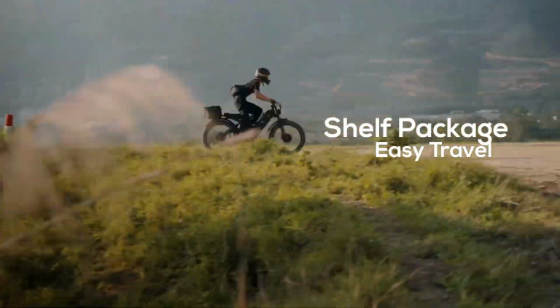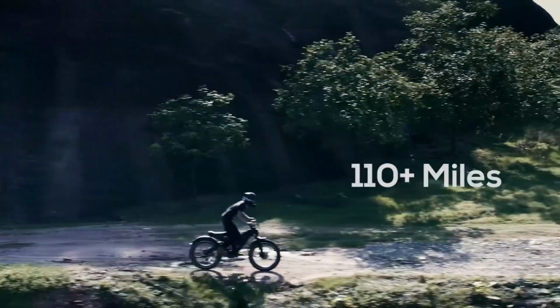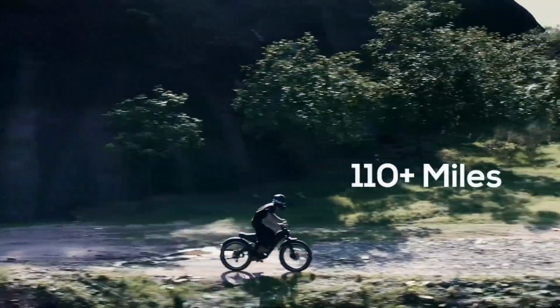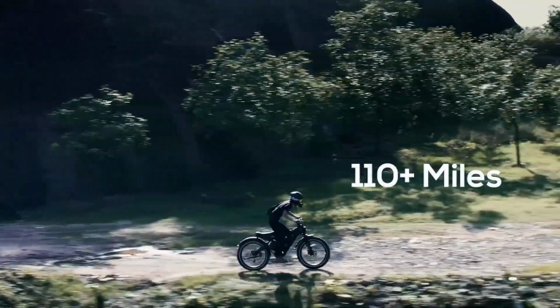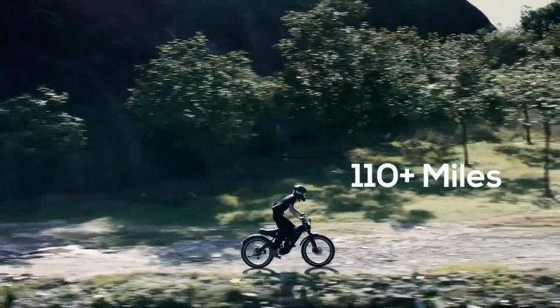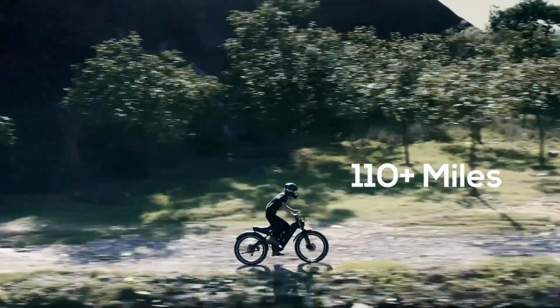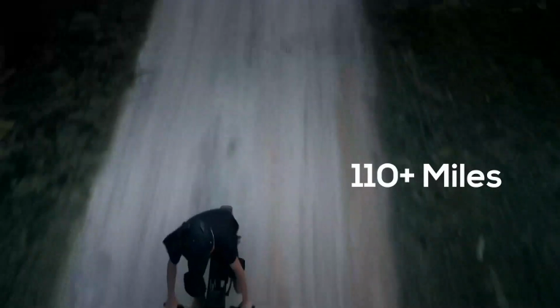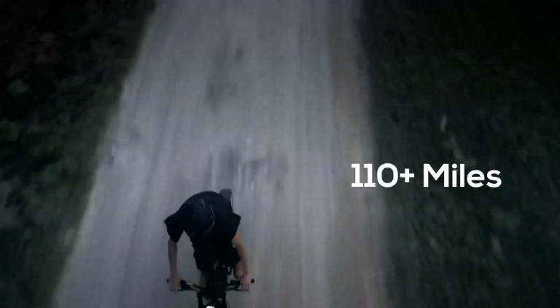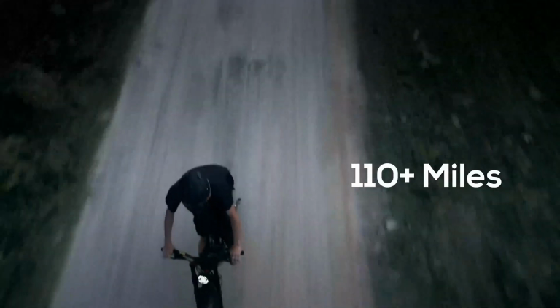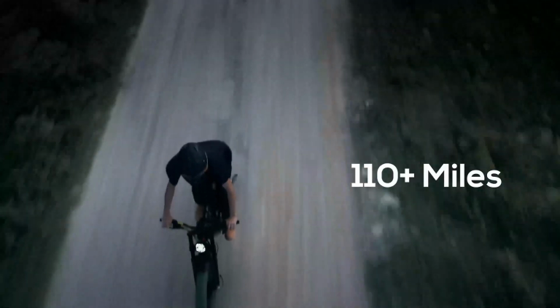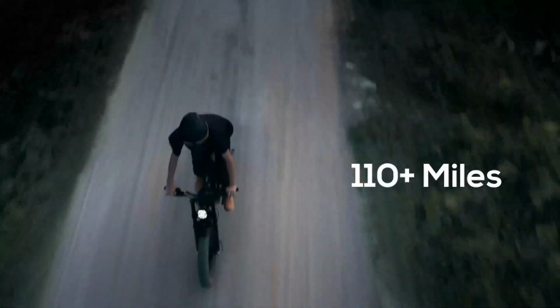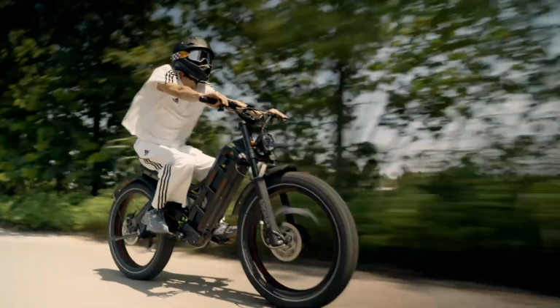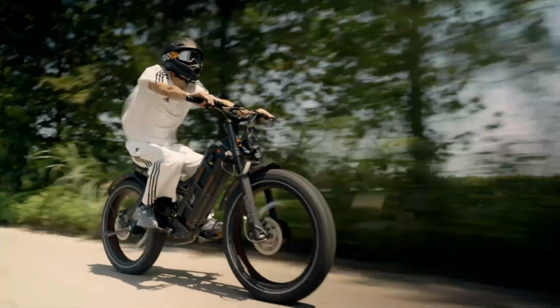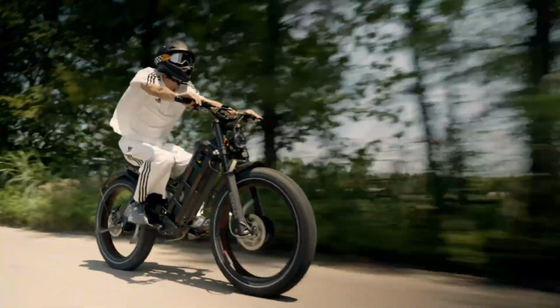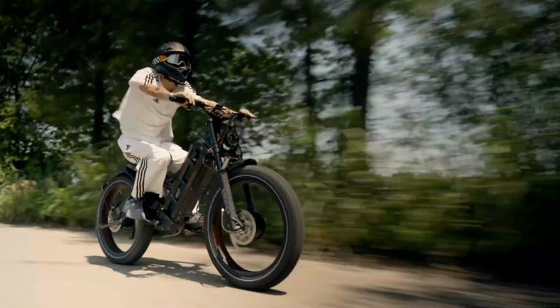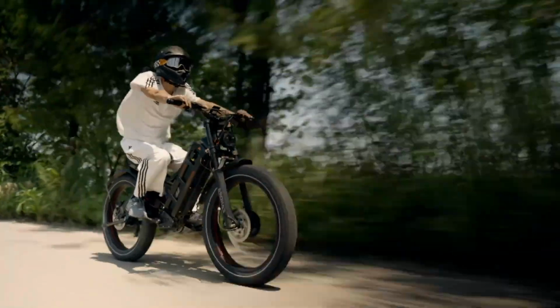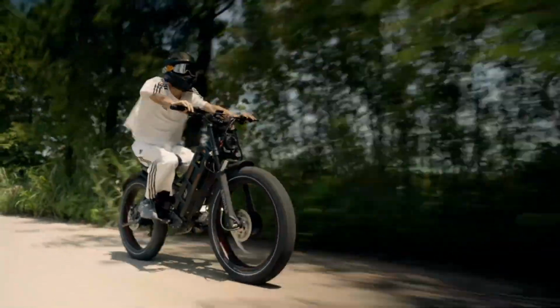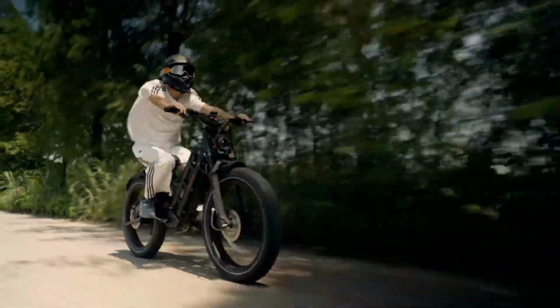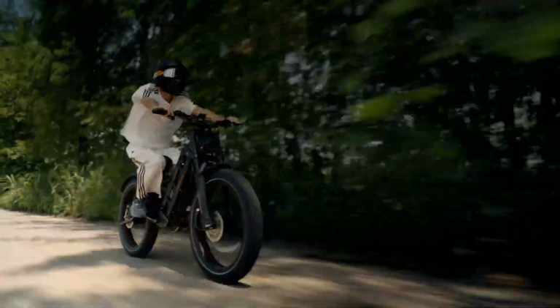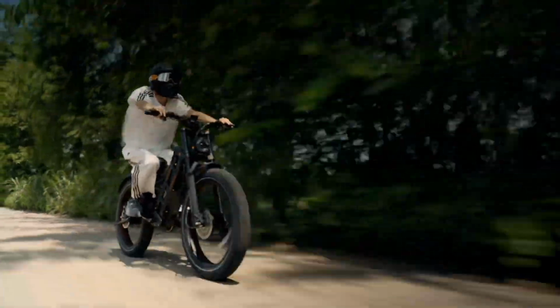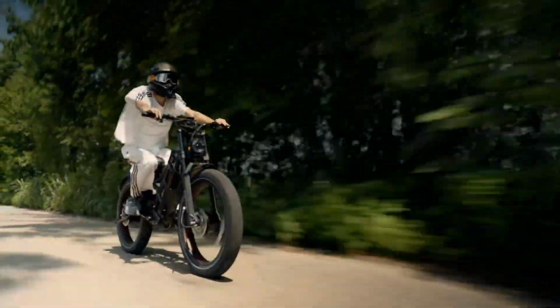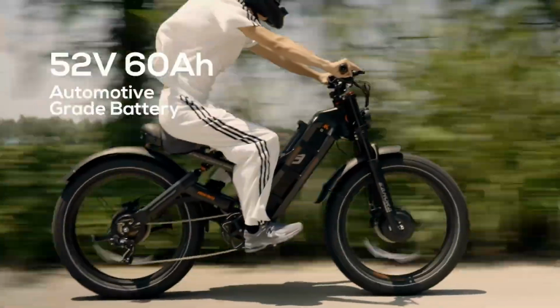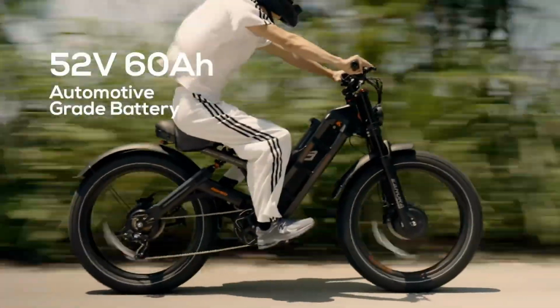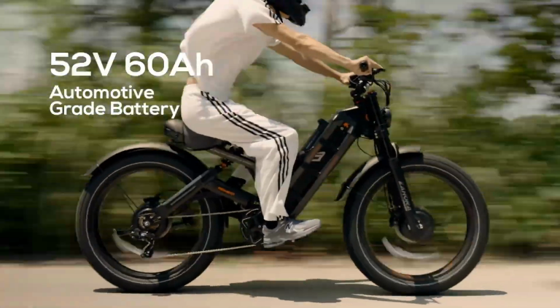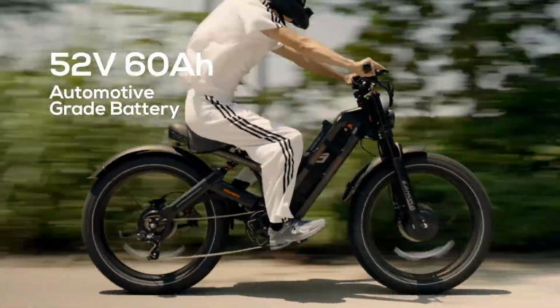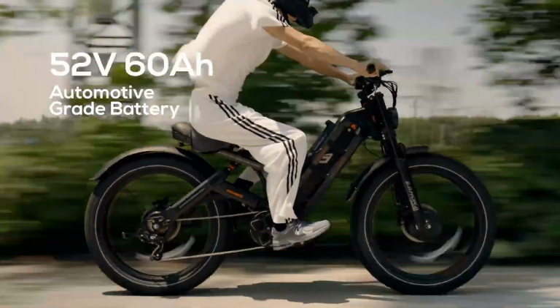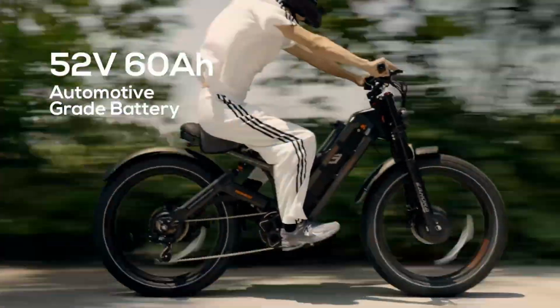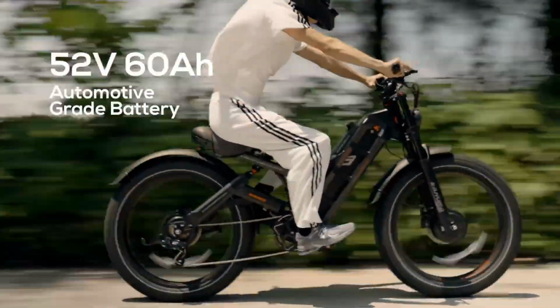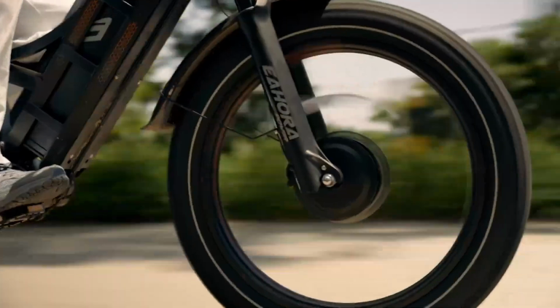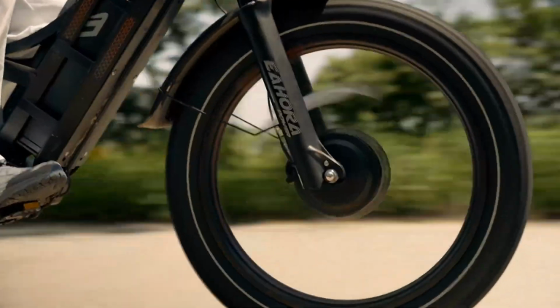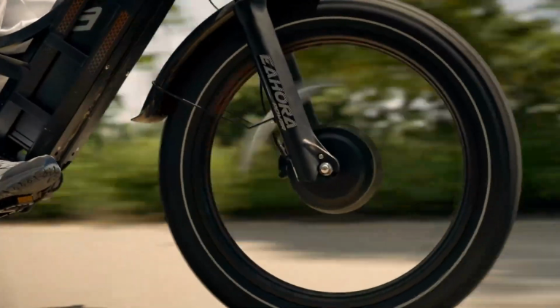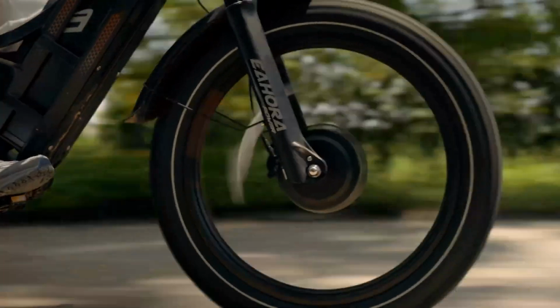Whether you're seeking comfort, speed, or performance, the E-Hora Romeo Pro 2 is a top-tier choice for thrill-seeking riders.